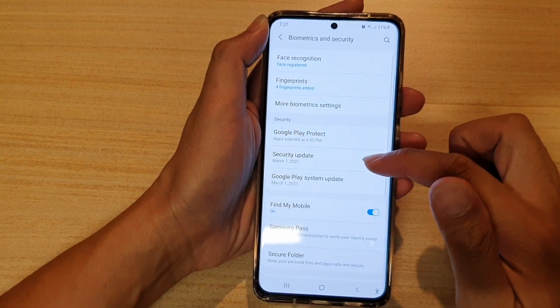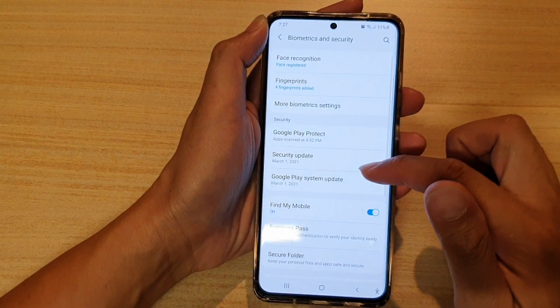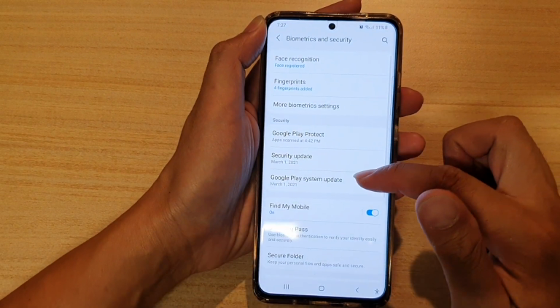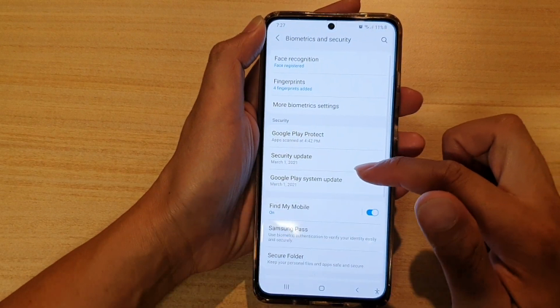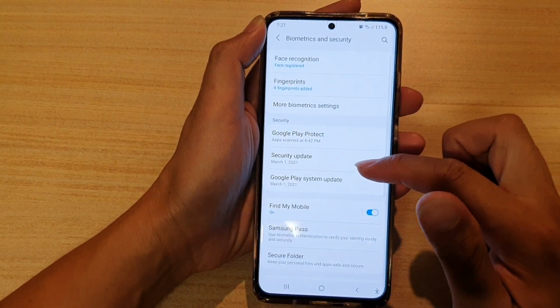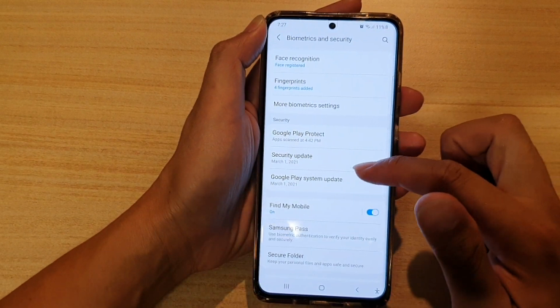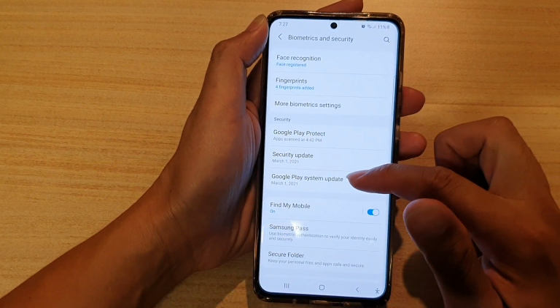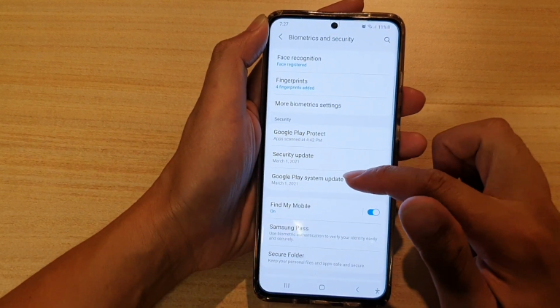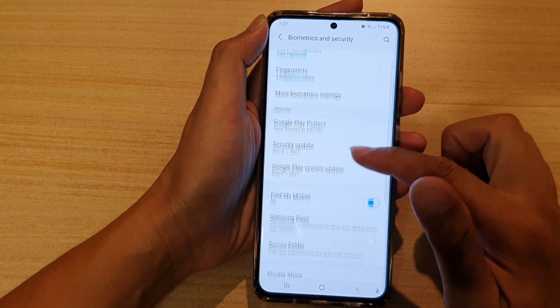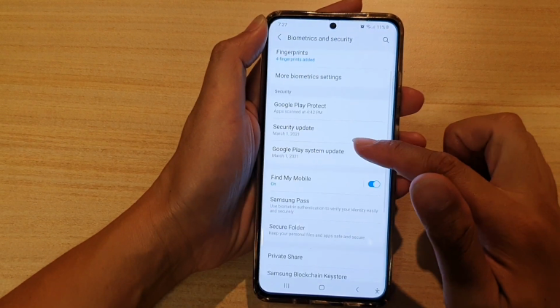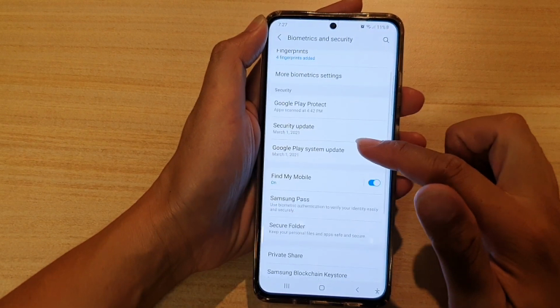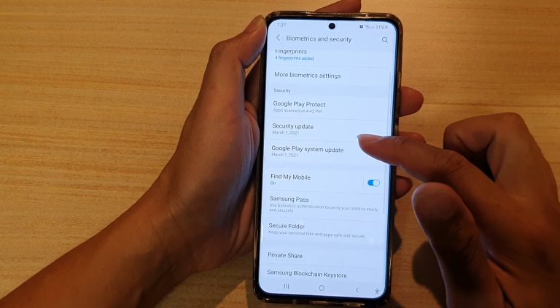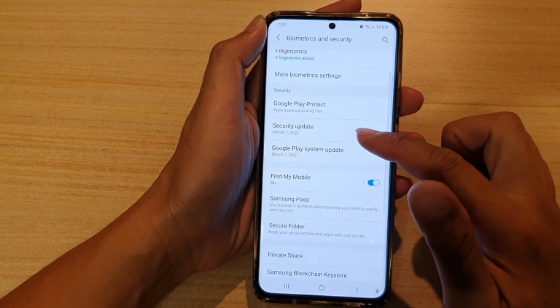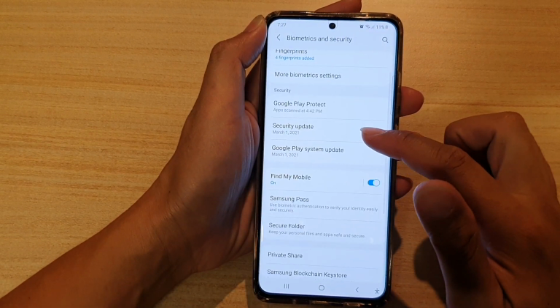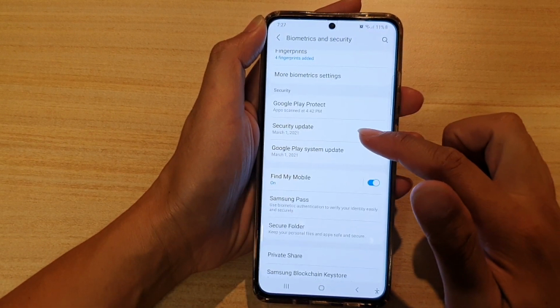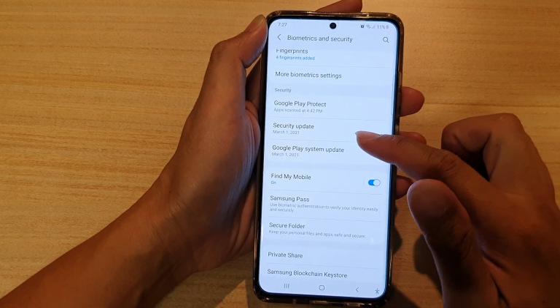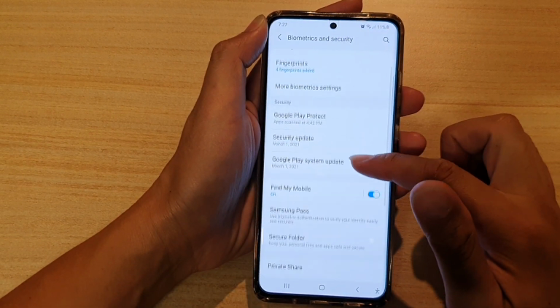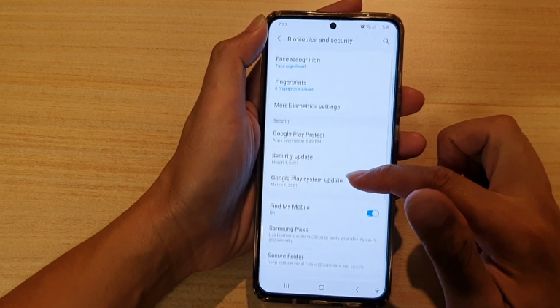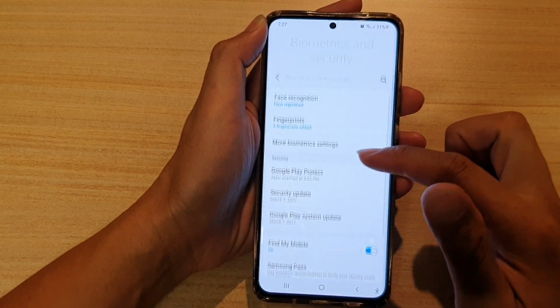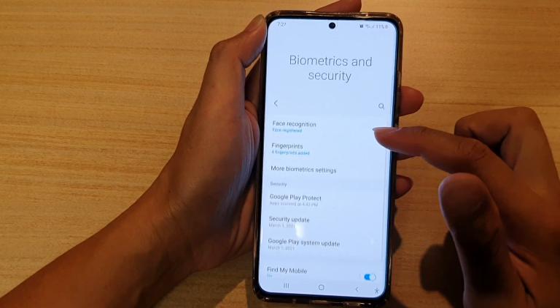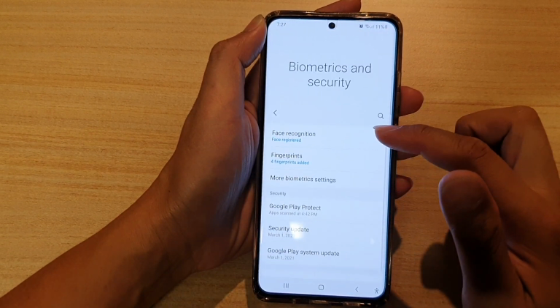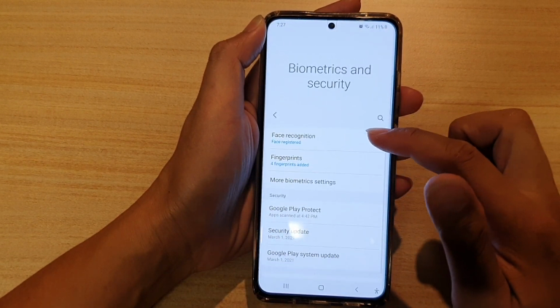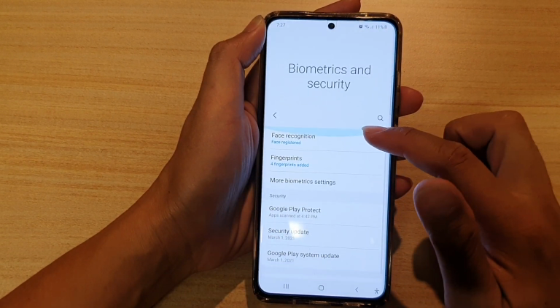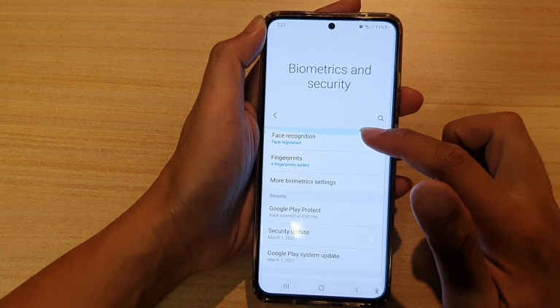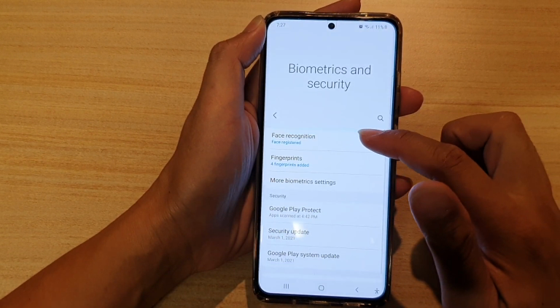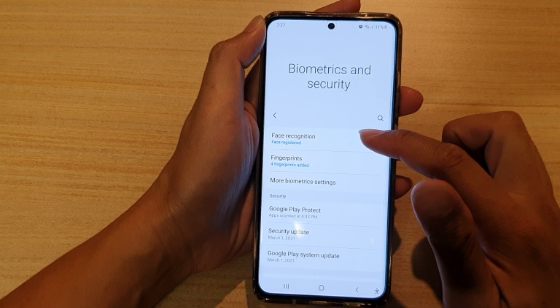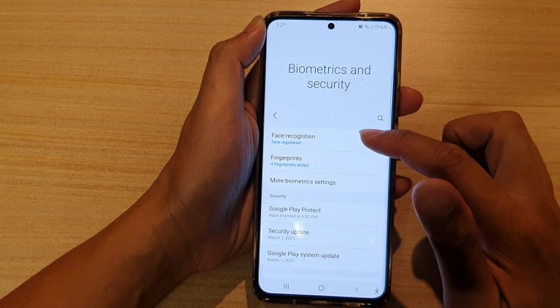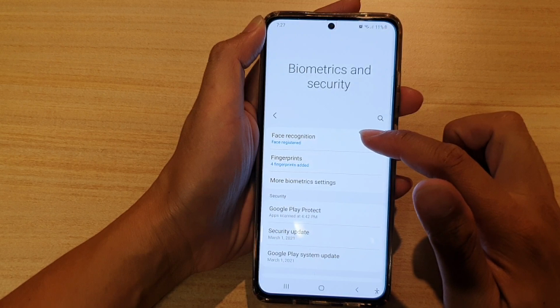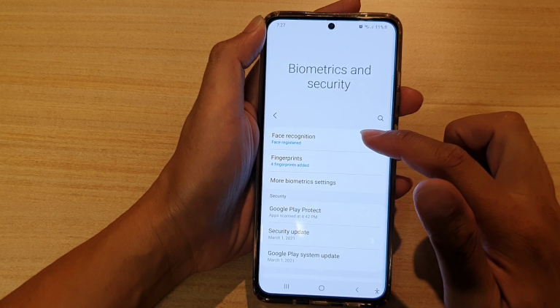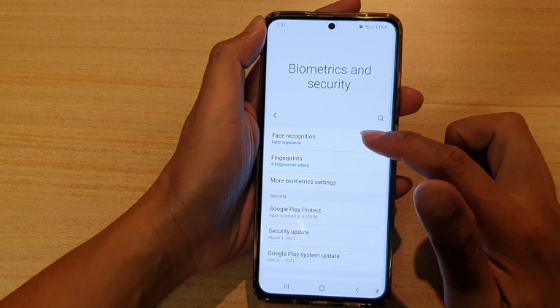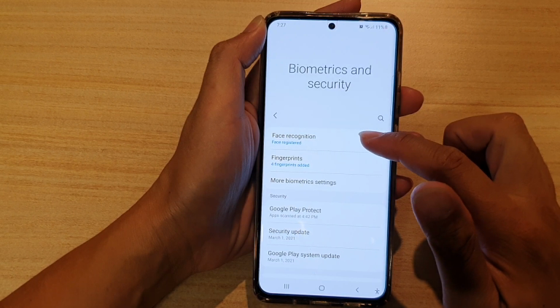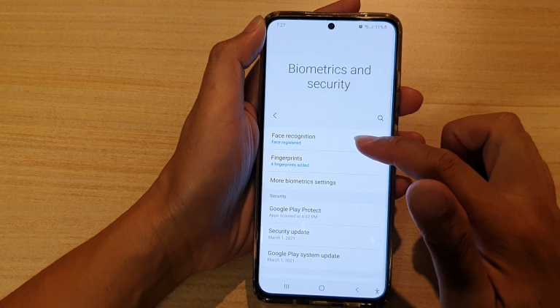Next, go down and tap on Face Recognition.